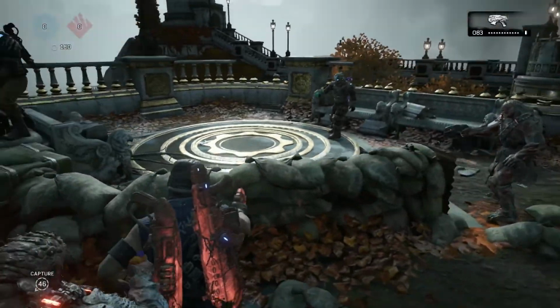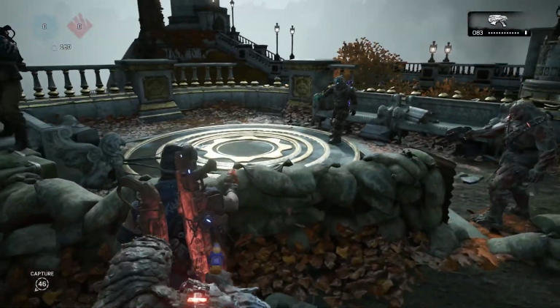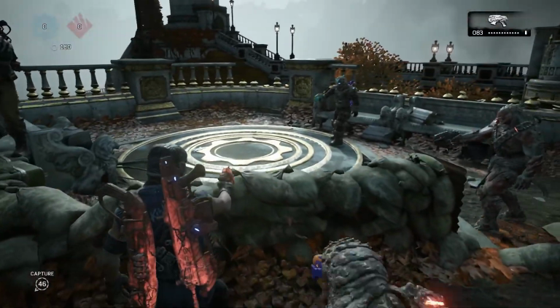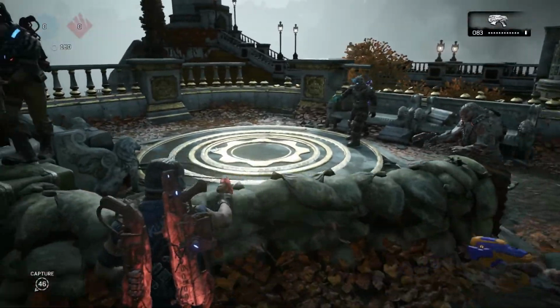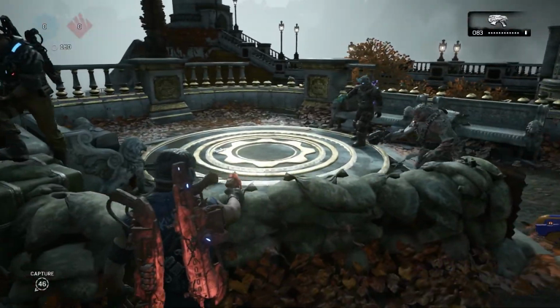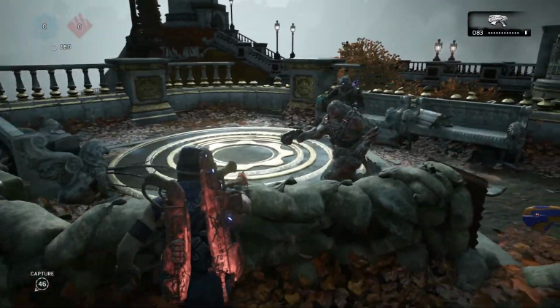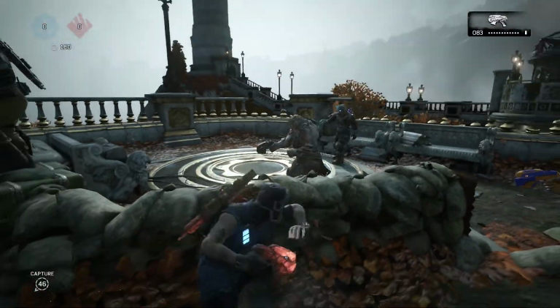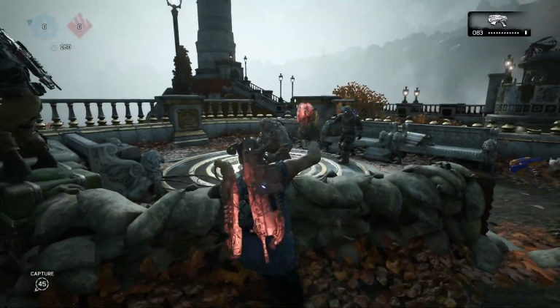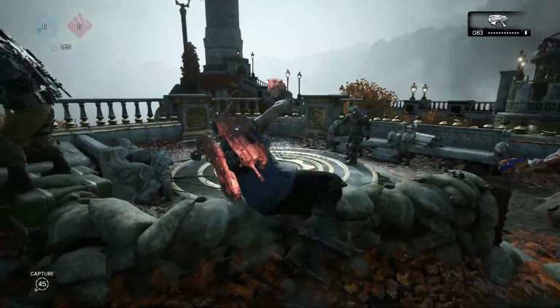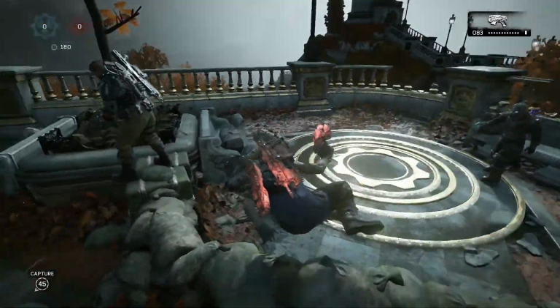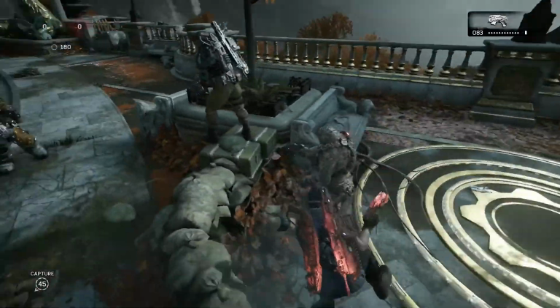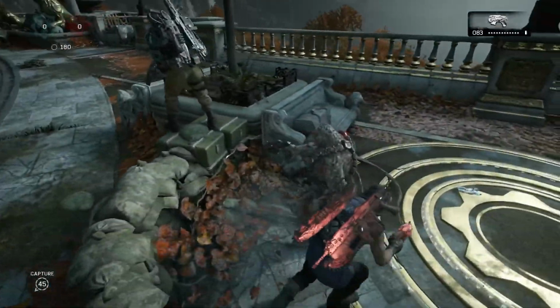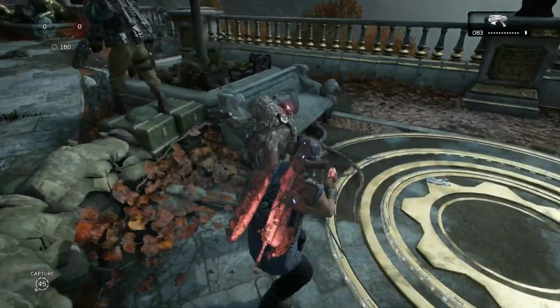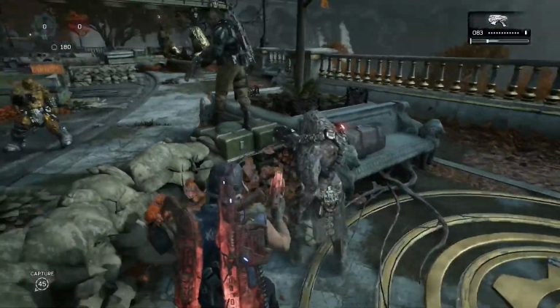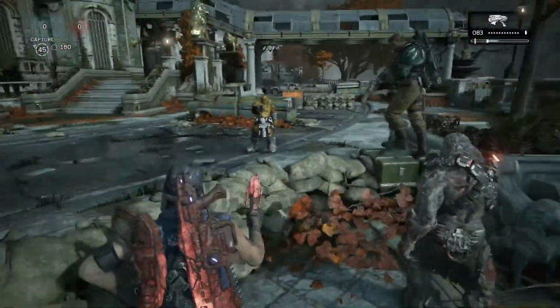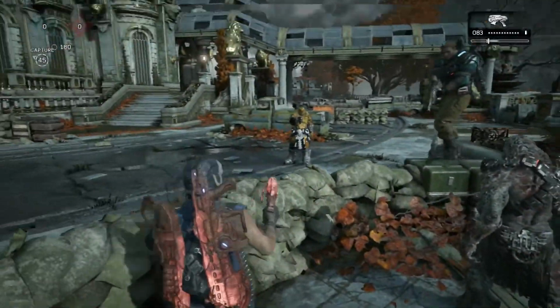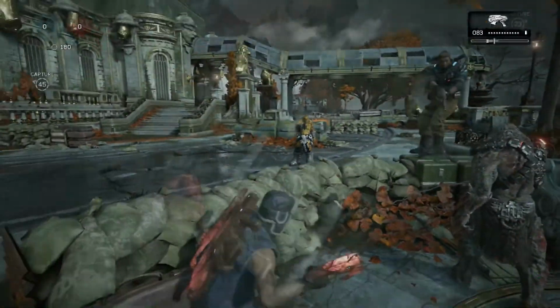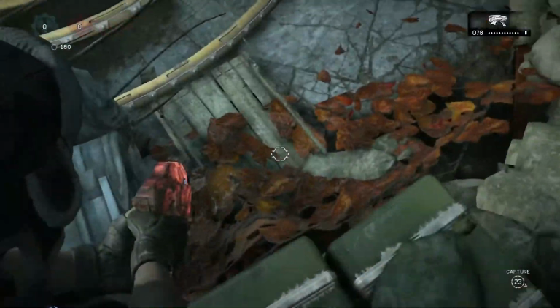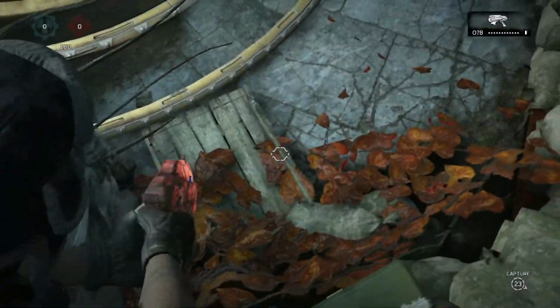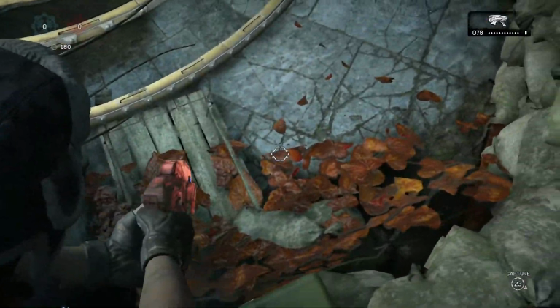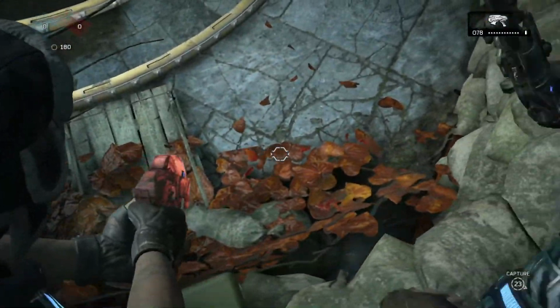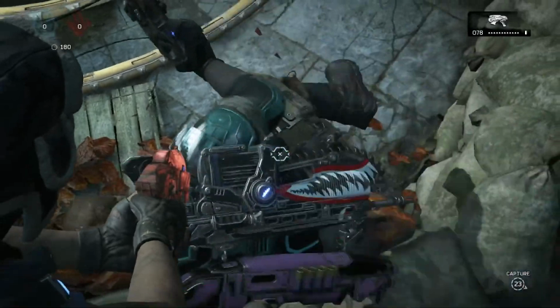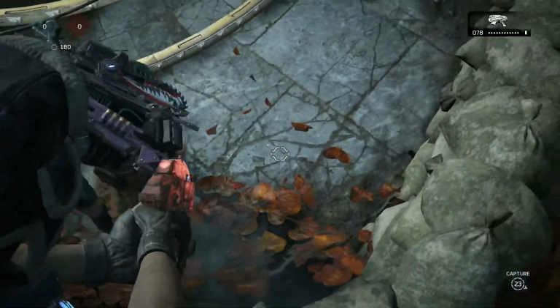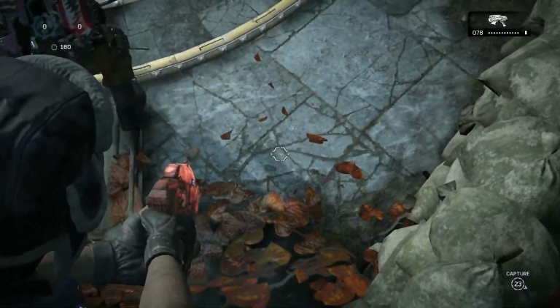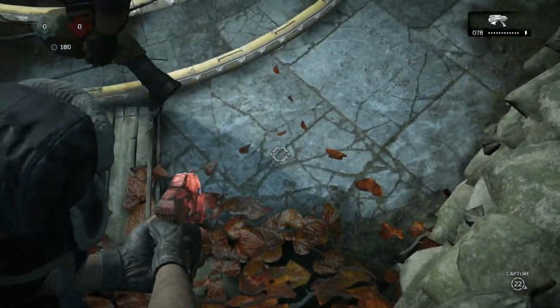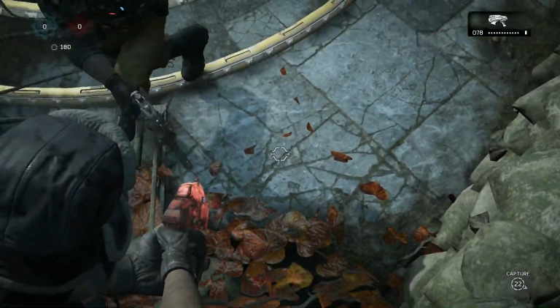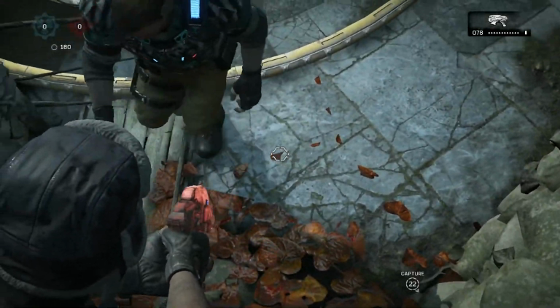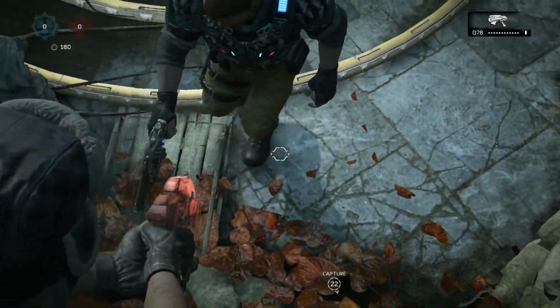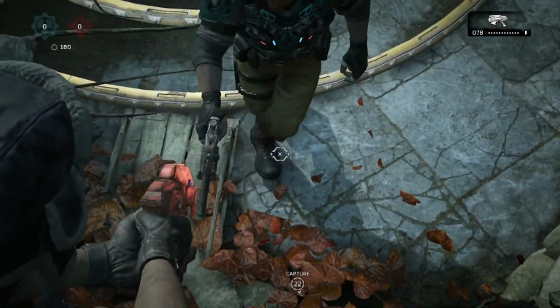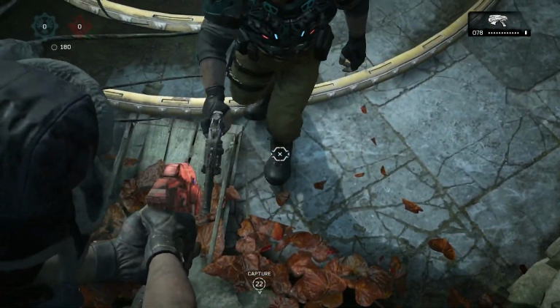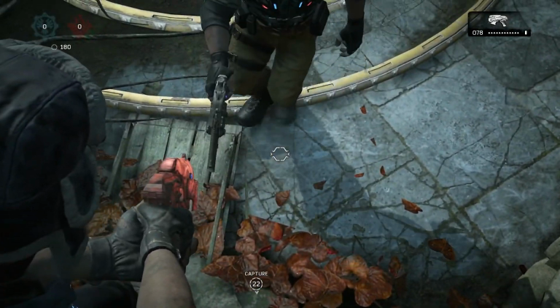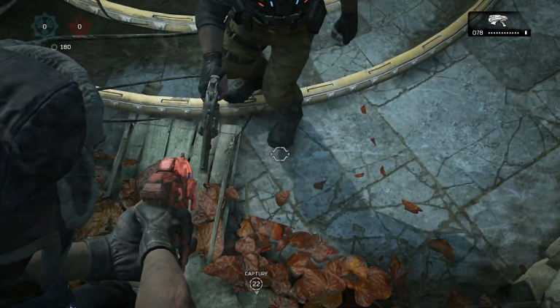If you do it right, you should now be standing on top of the planter. Be sure to hold down the left trigger so you don't fall off, and then make your way onto the sandbags.